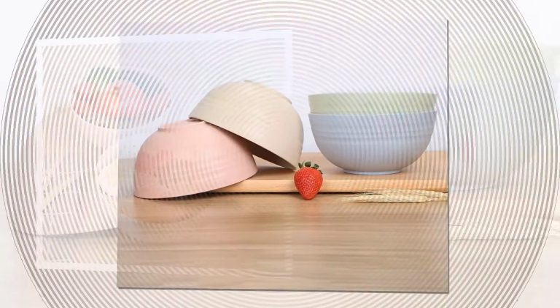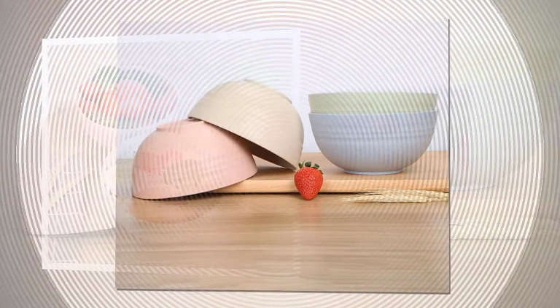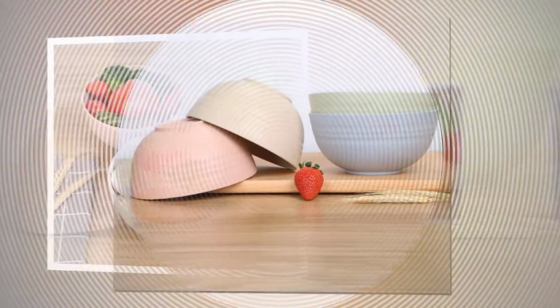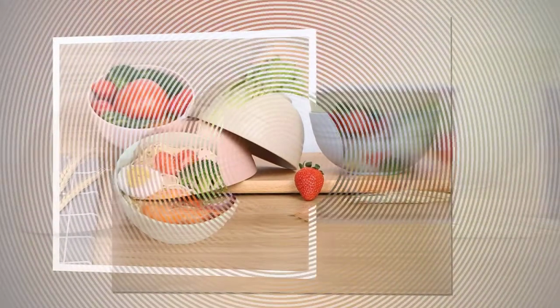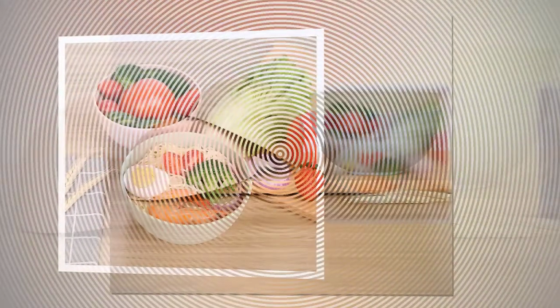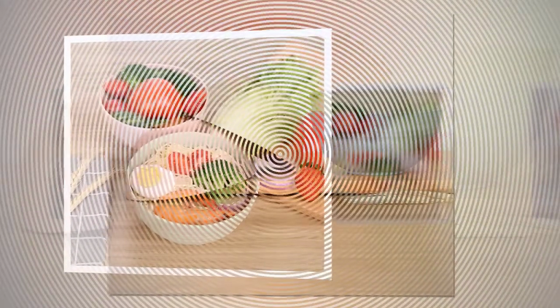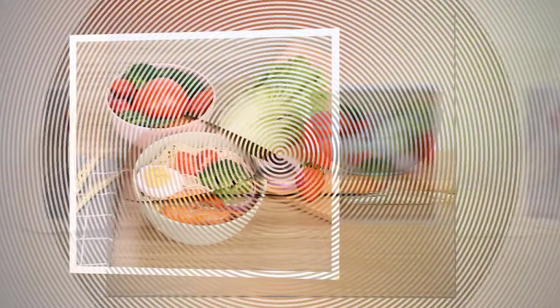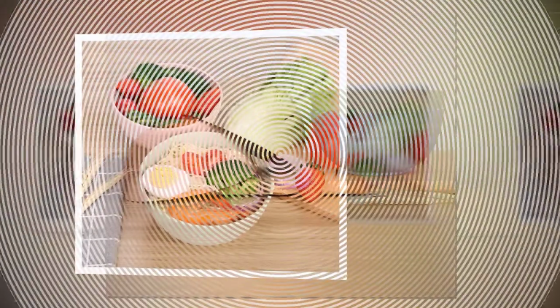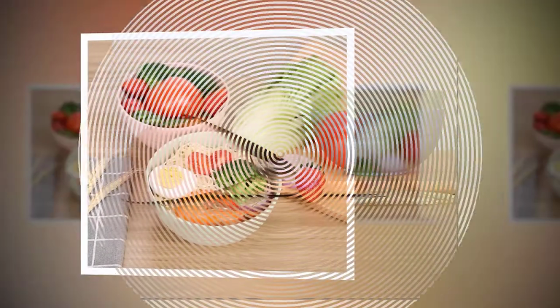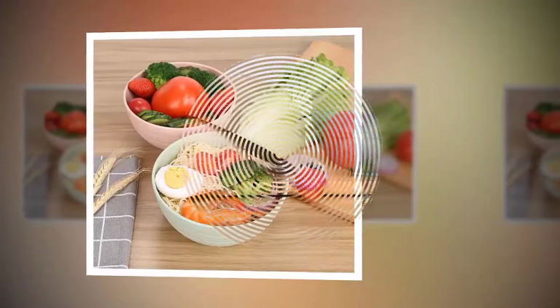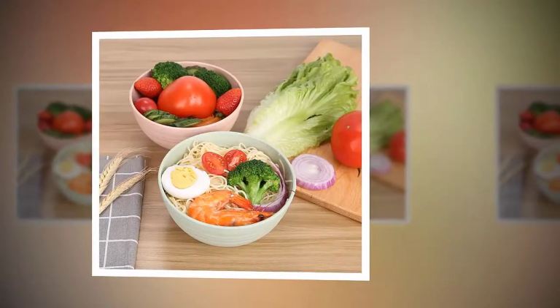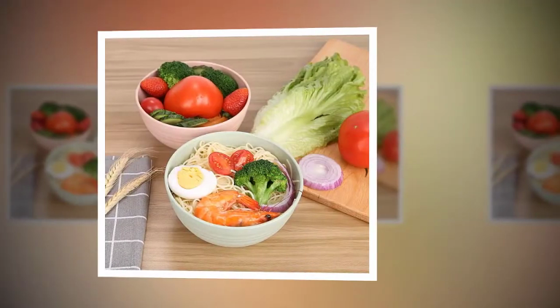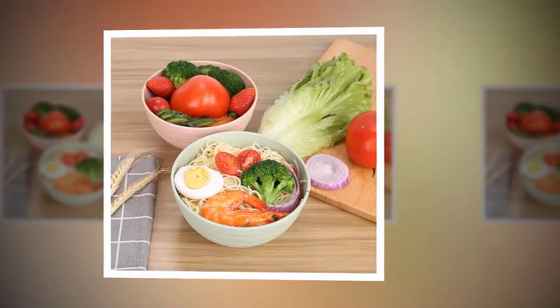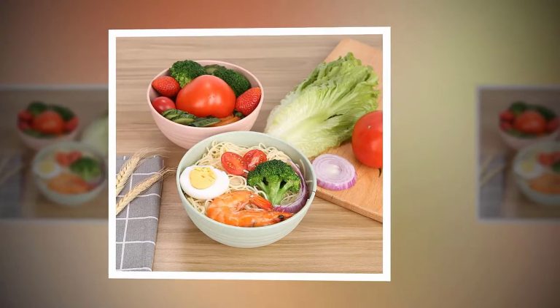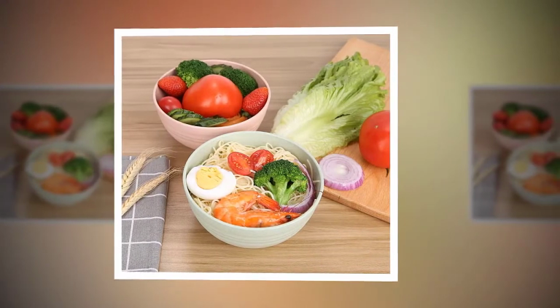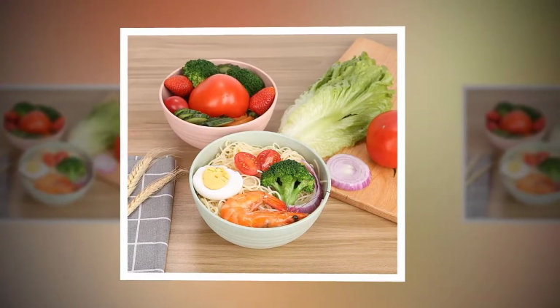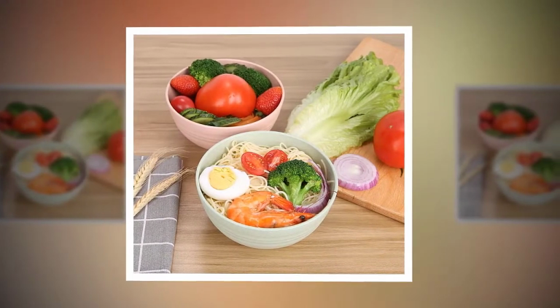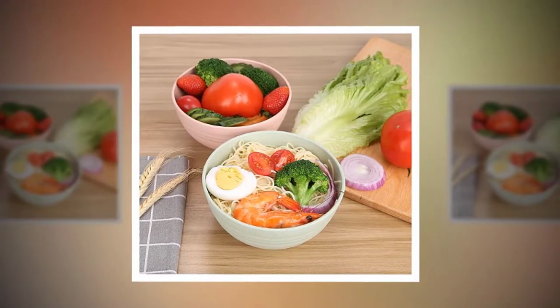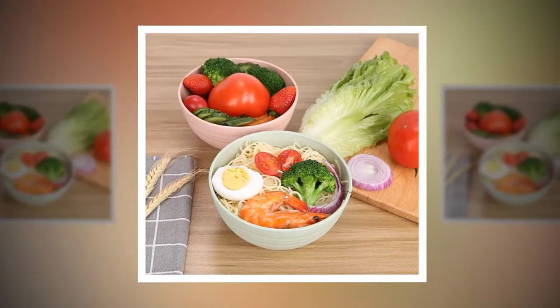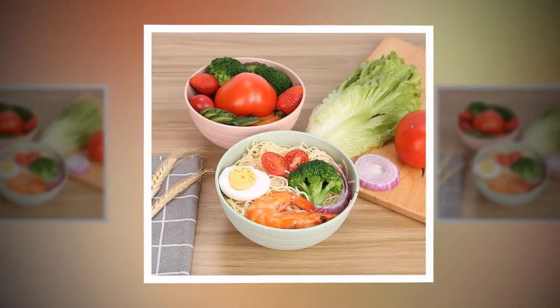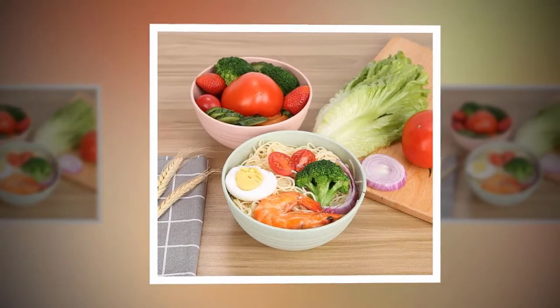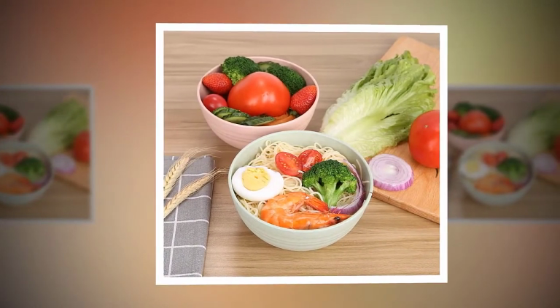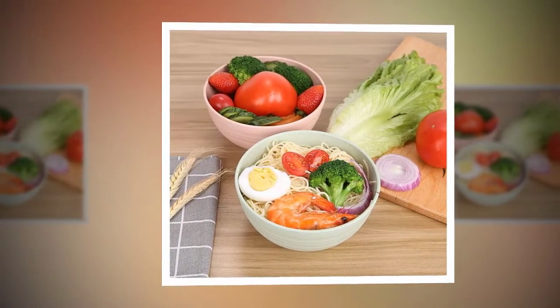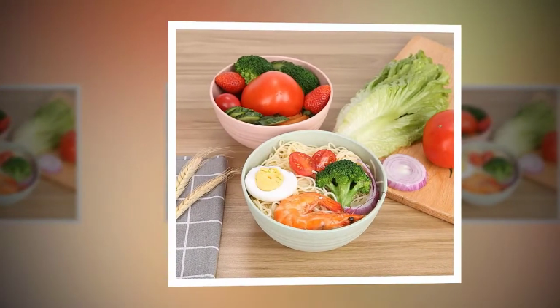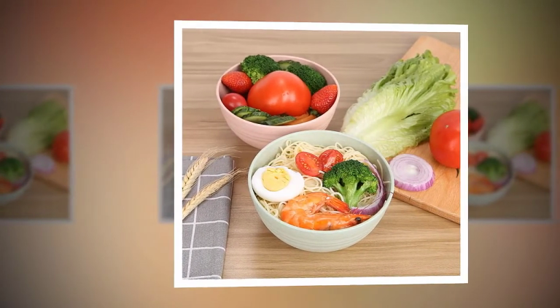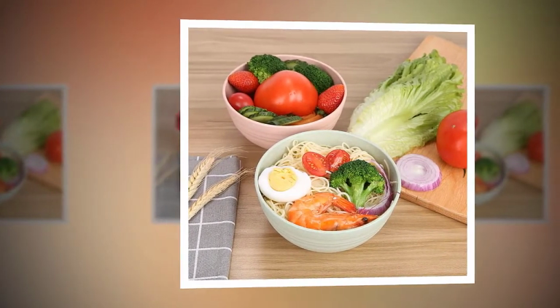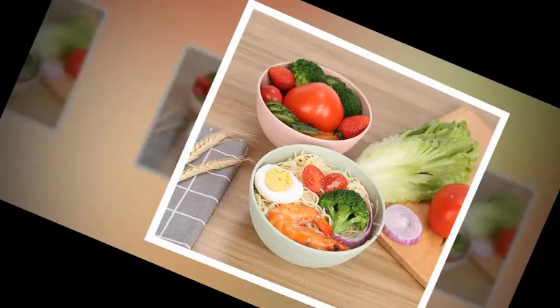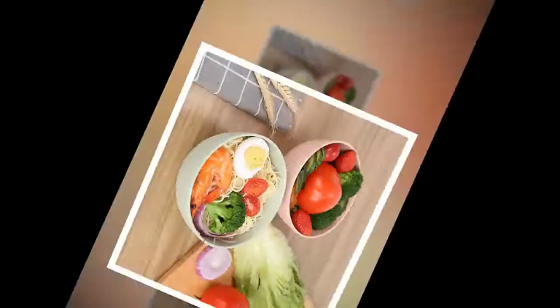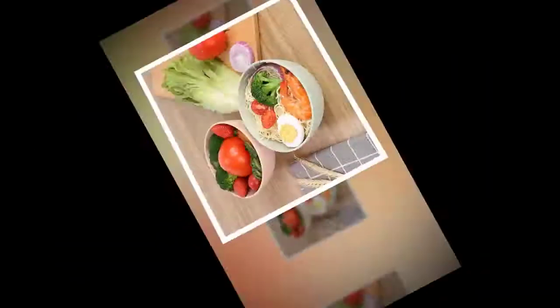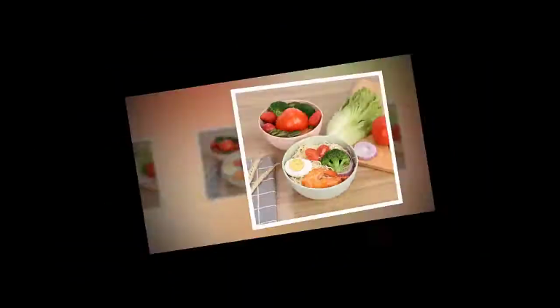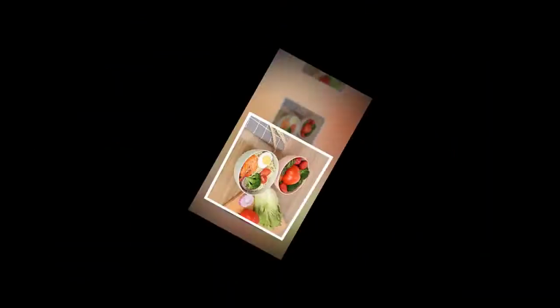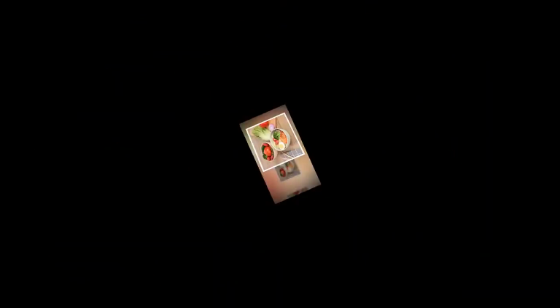Package includes 4 bowls in Green, Blue, Beige, and Pink. Size: 6-inch diameter.